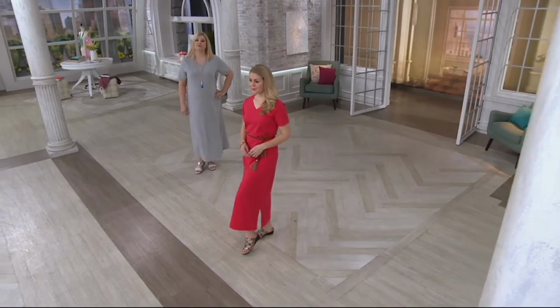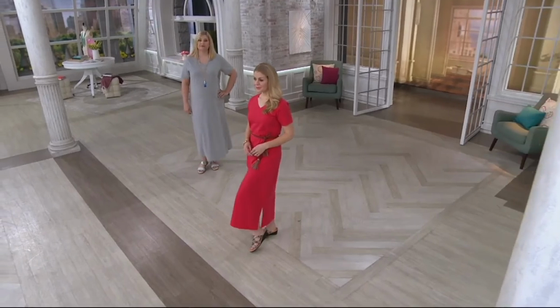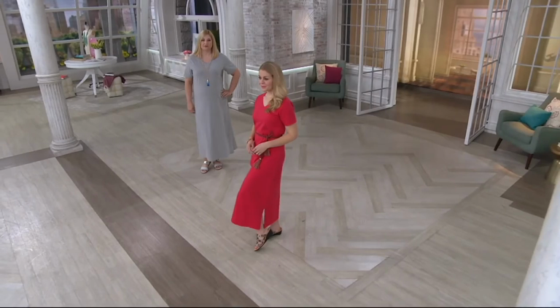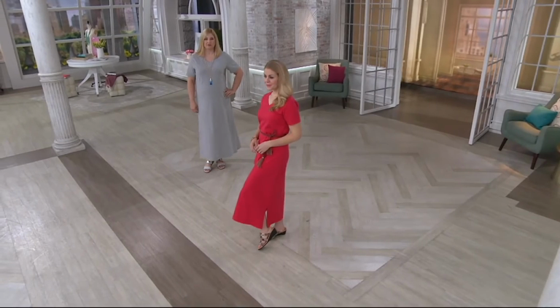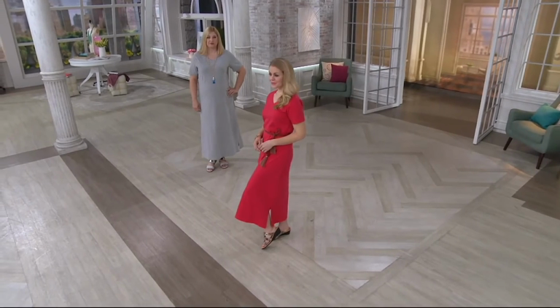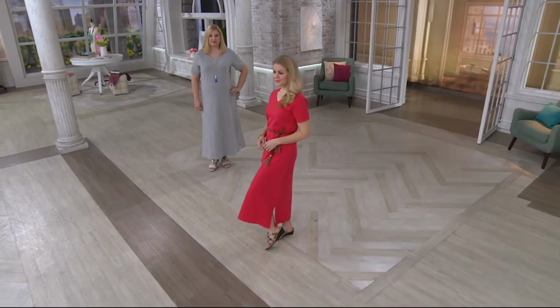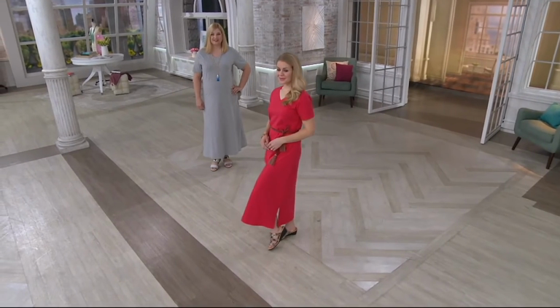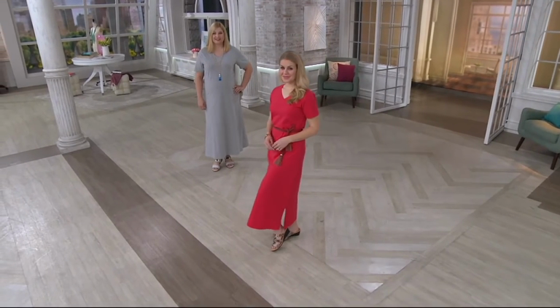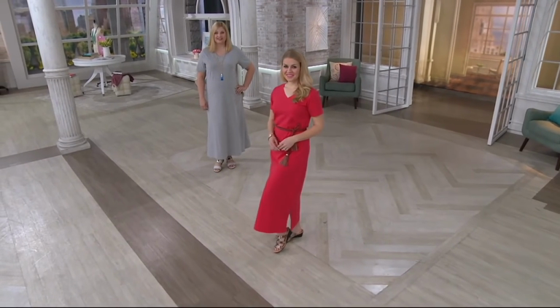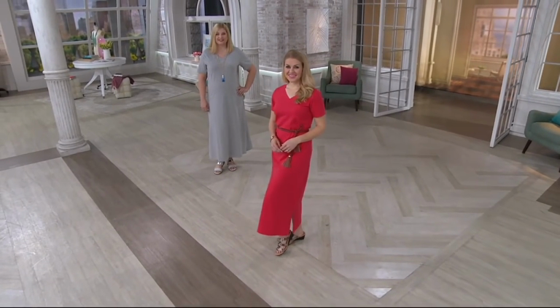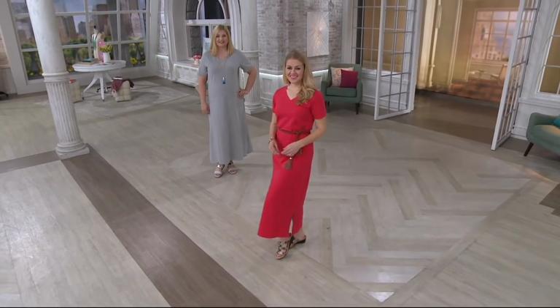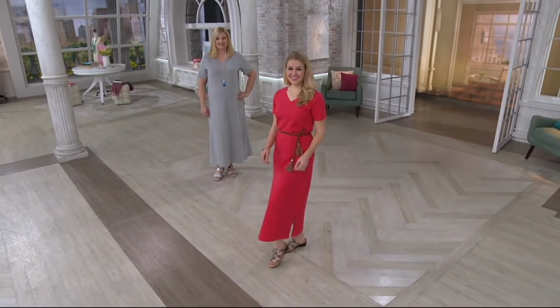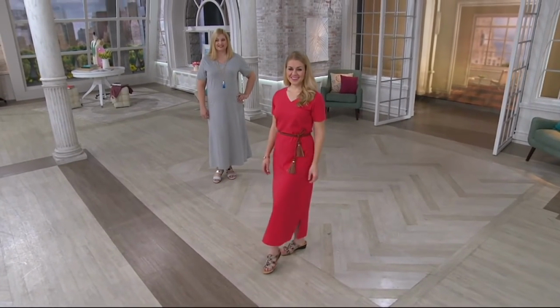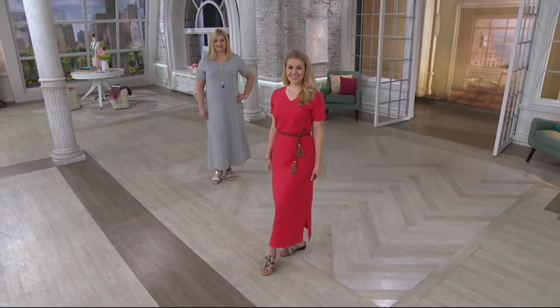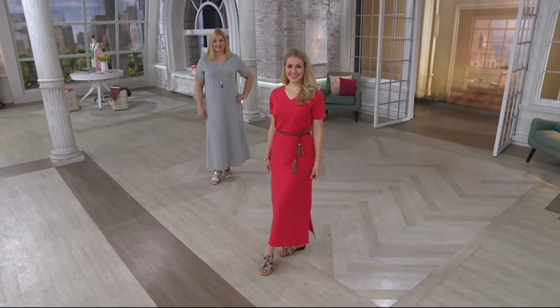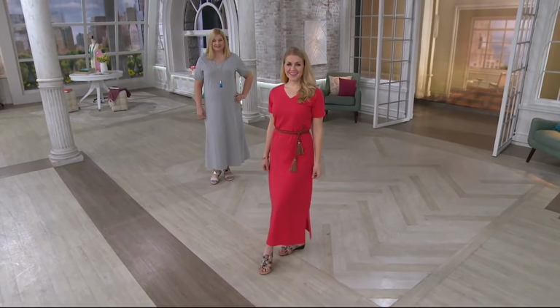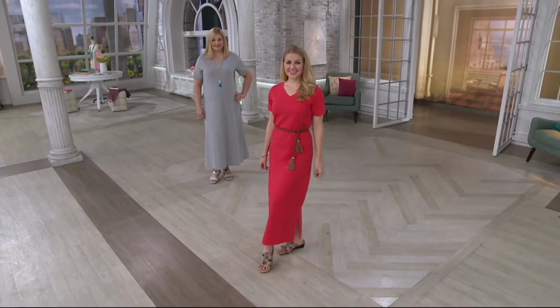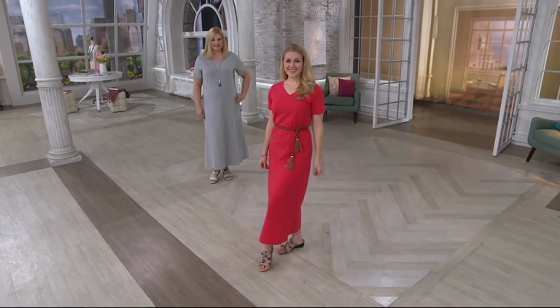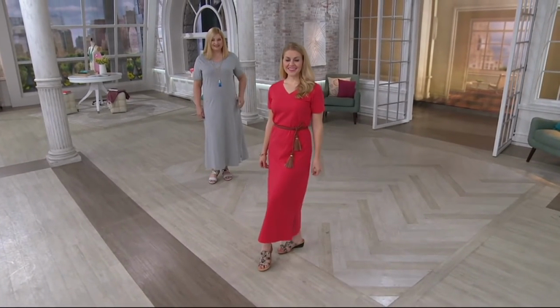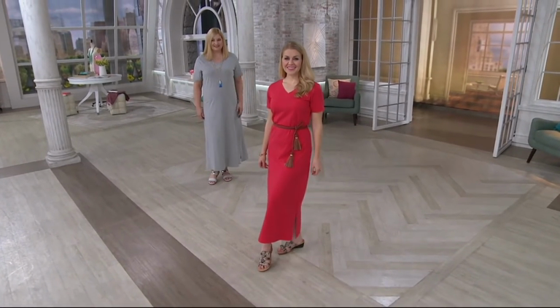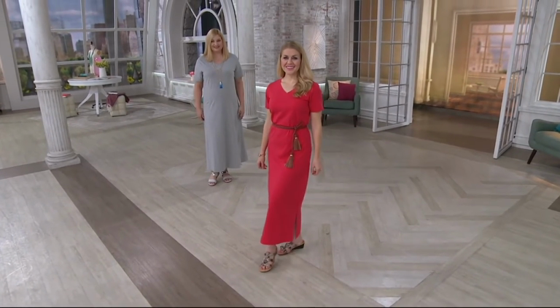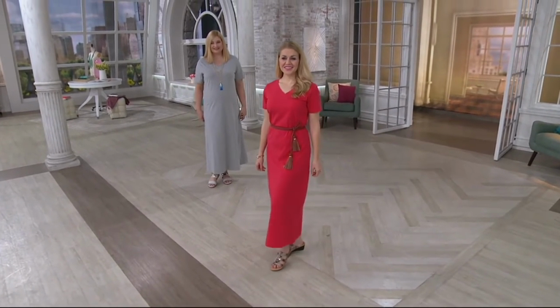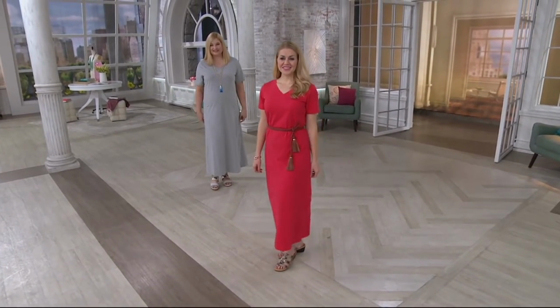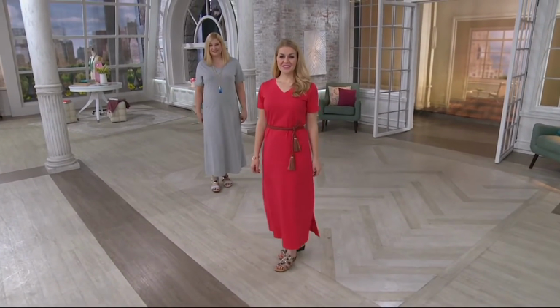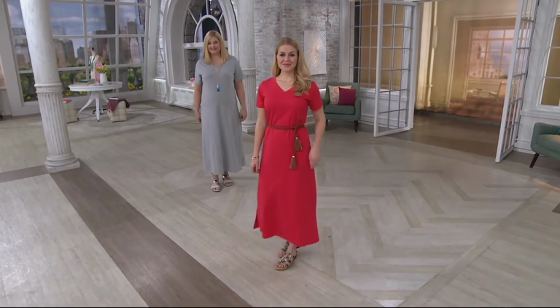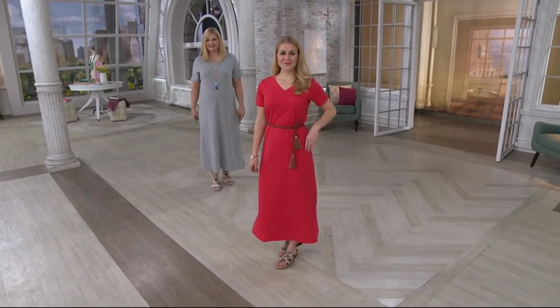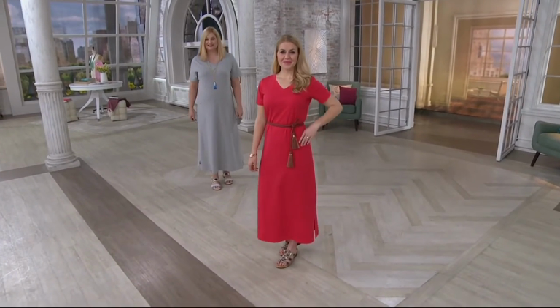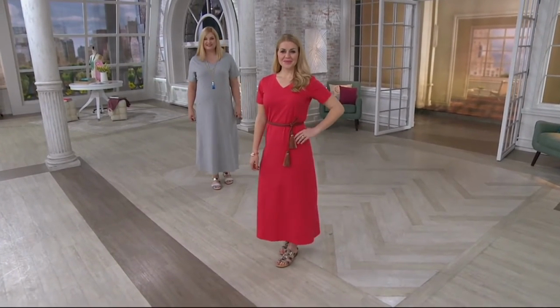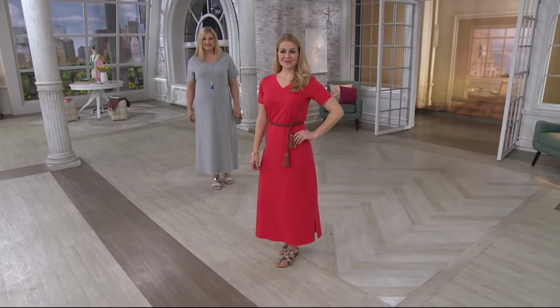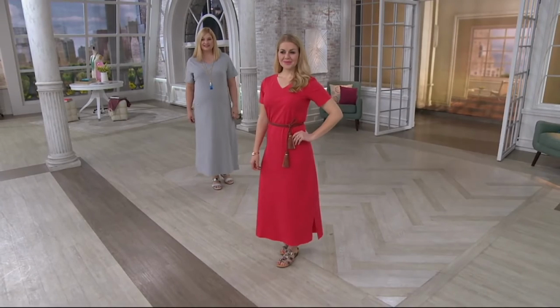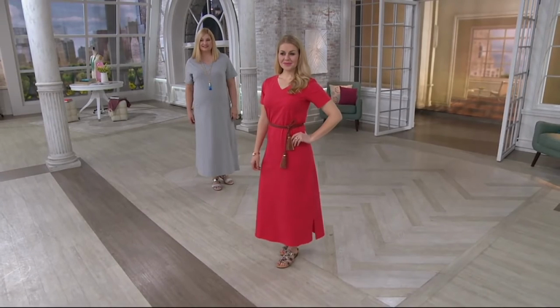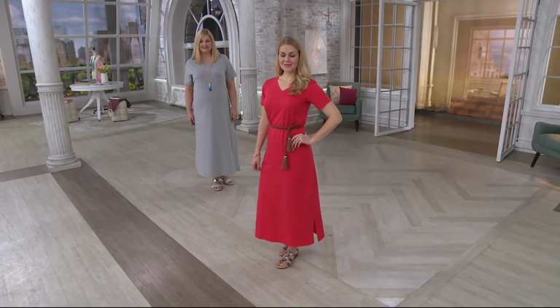Wear this. It's $37, and we have two different lengths for you to choose from.